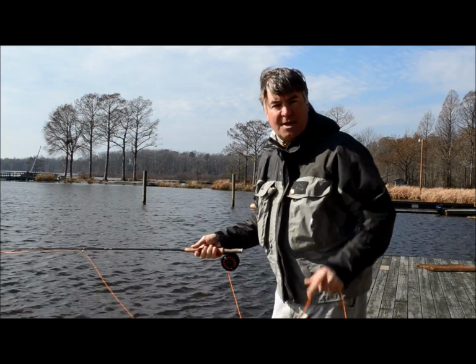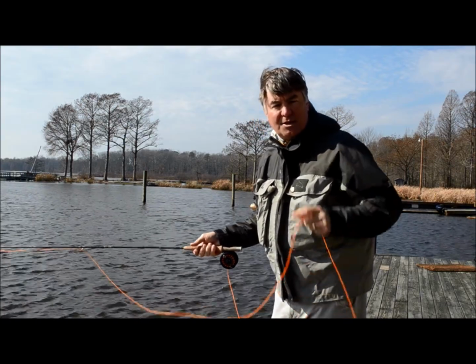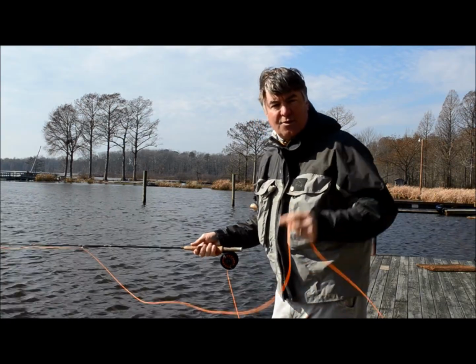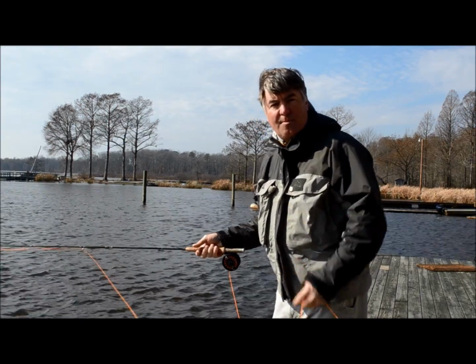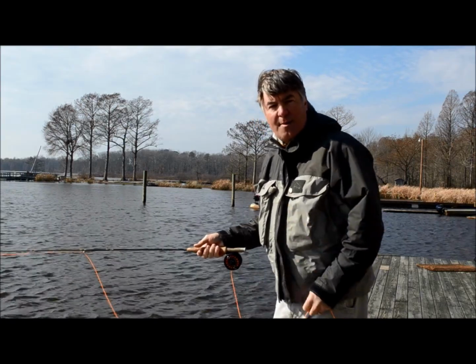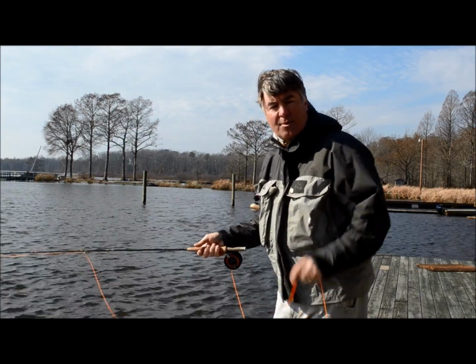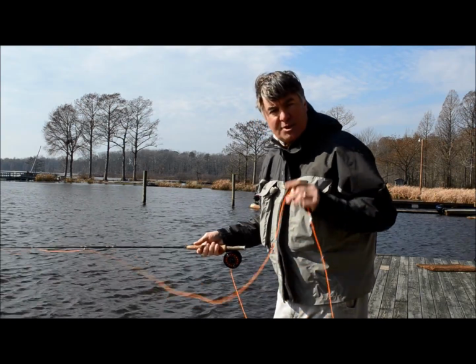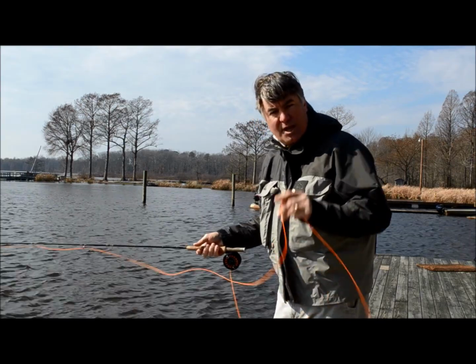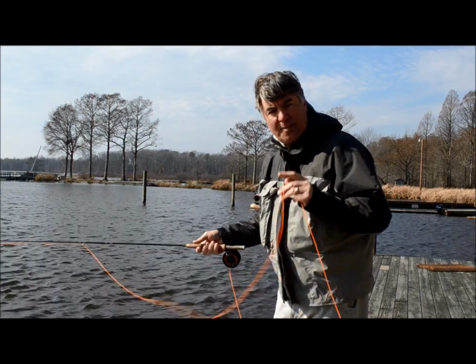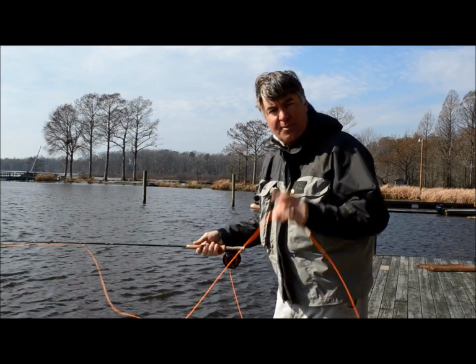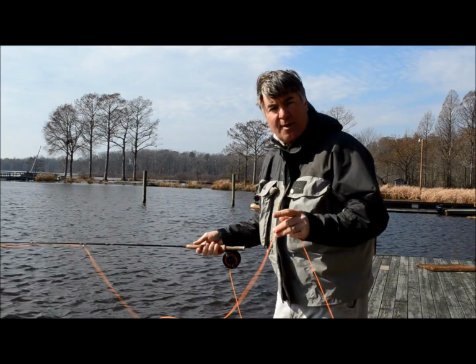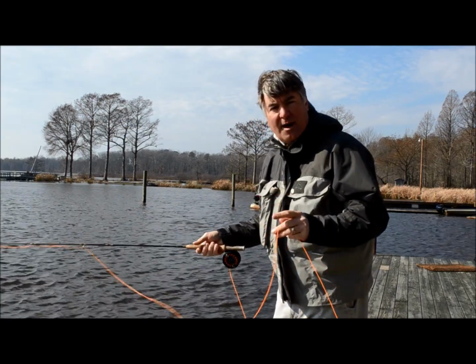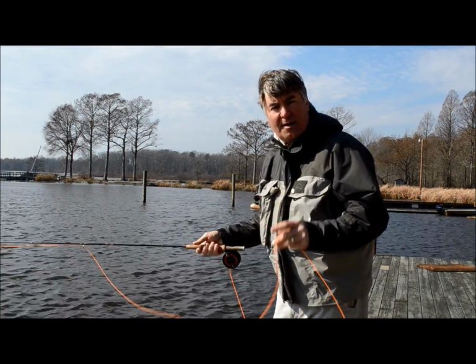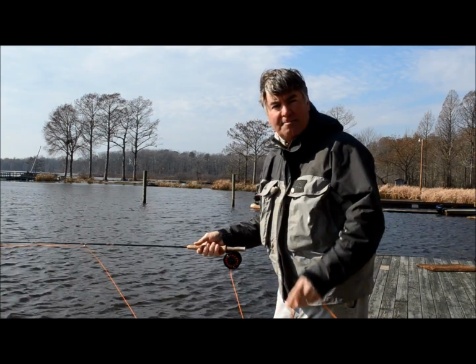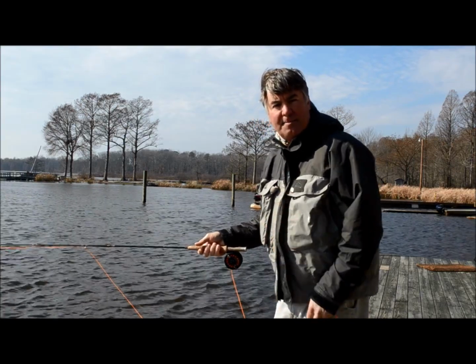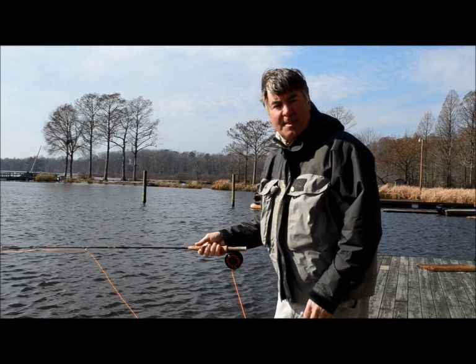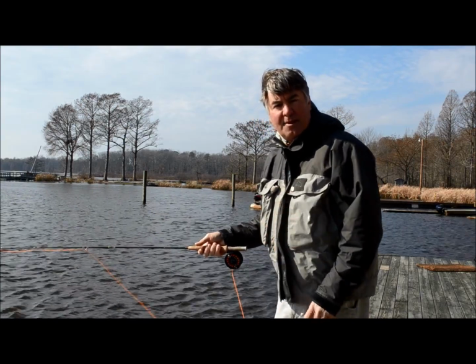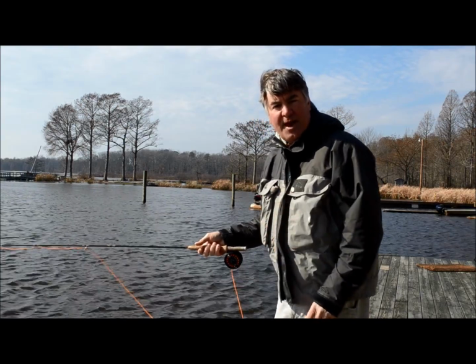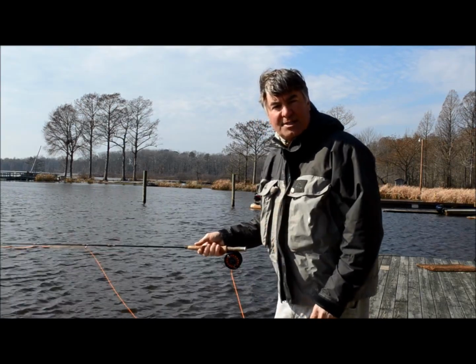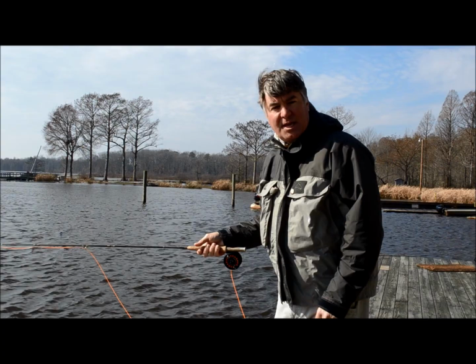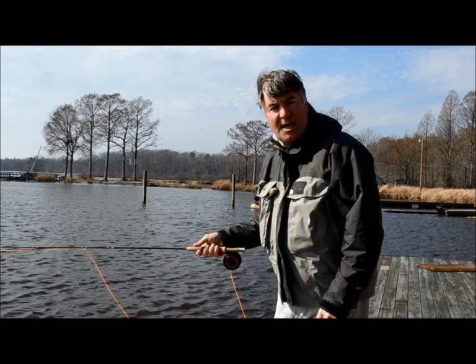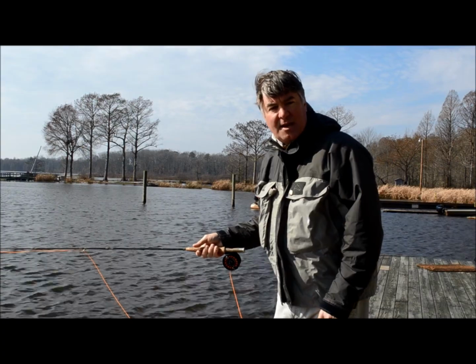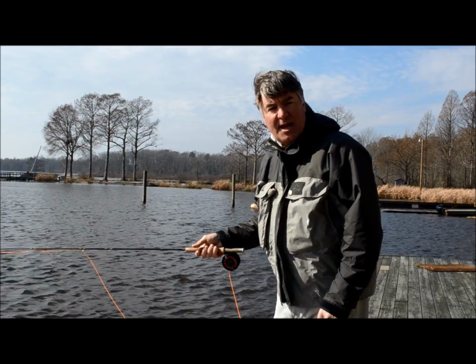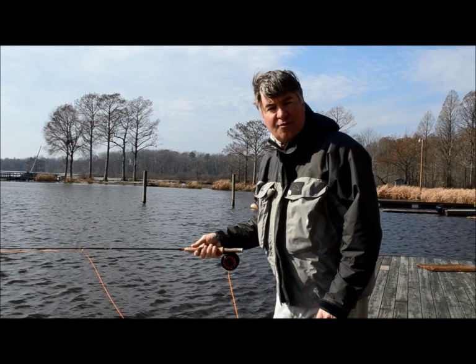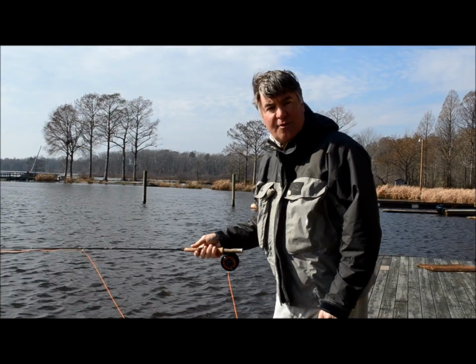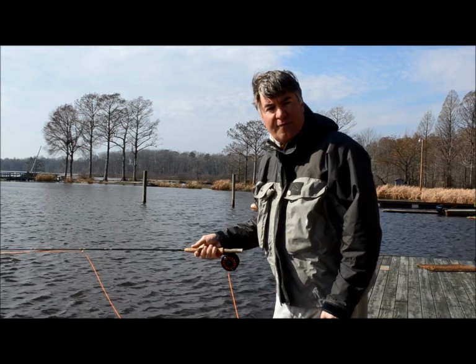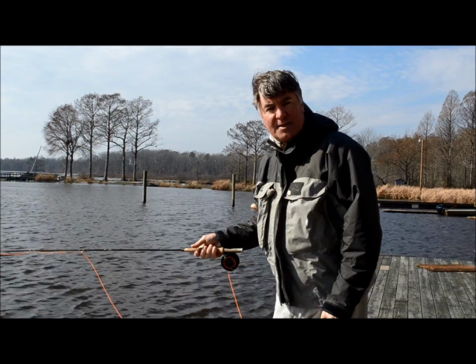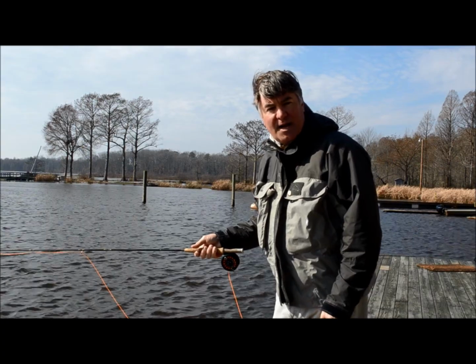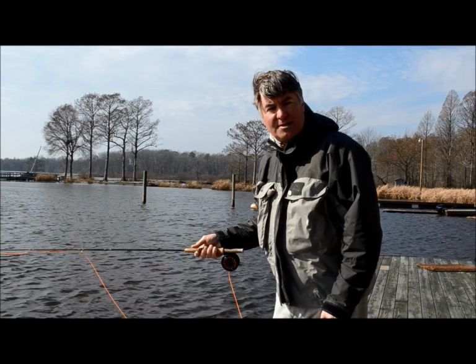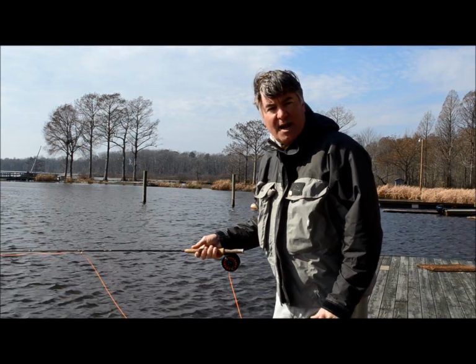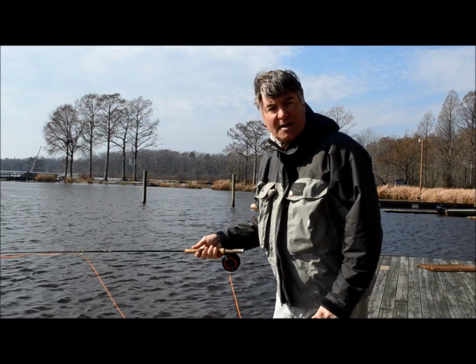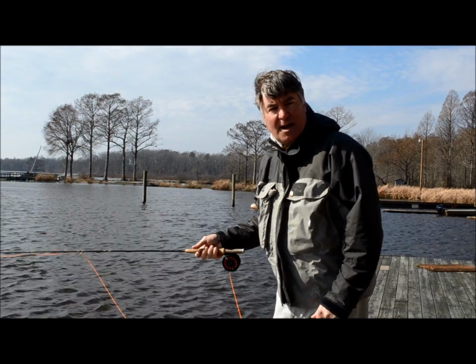So remember, stop the rod. Thanks again — Andrew at Flystyles.com.